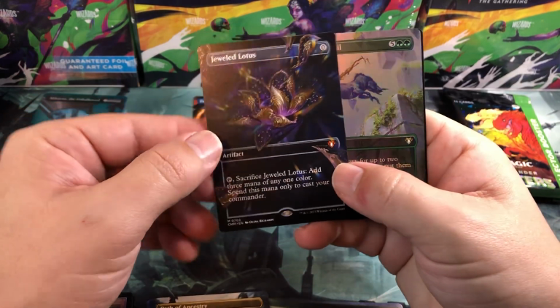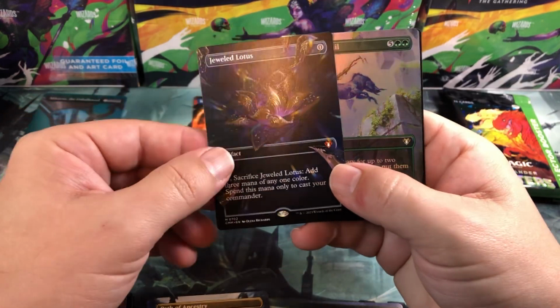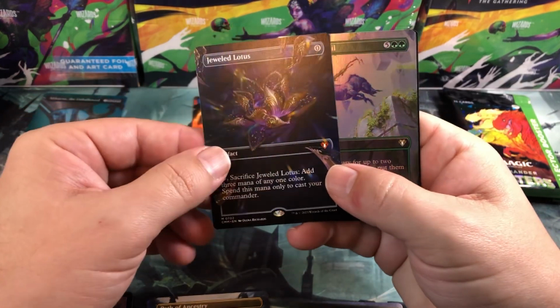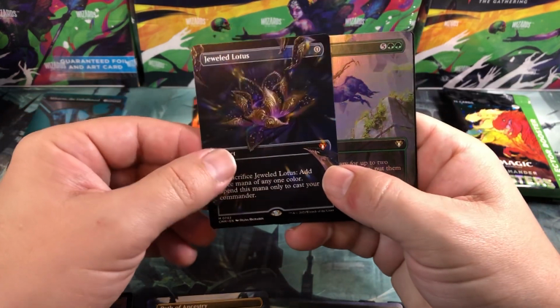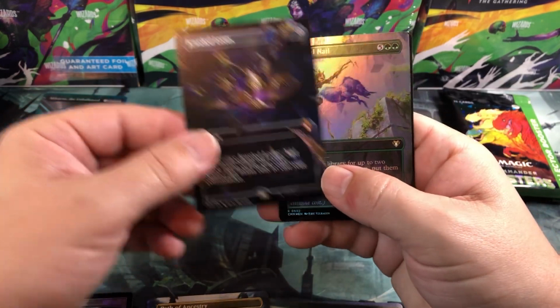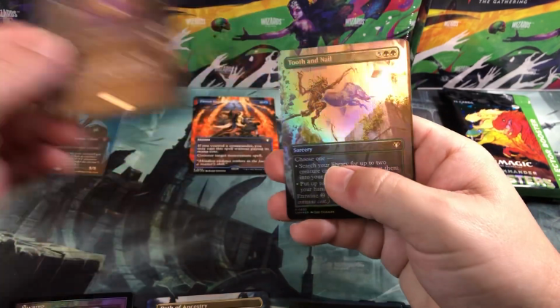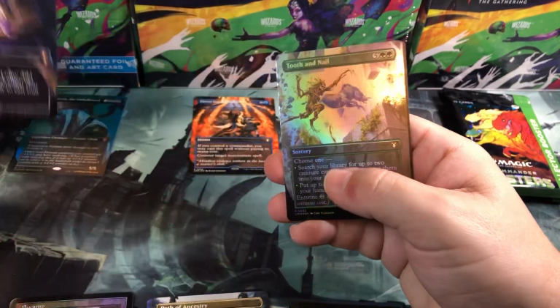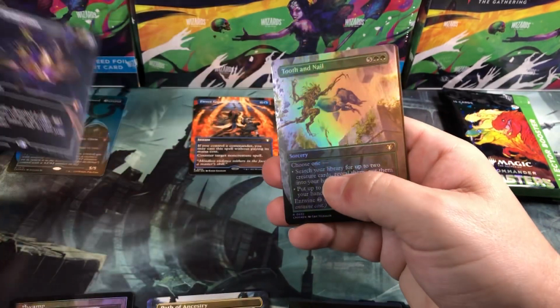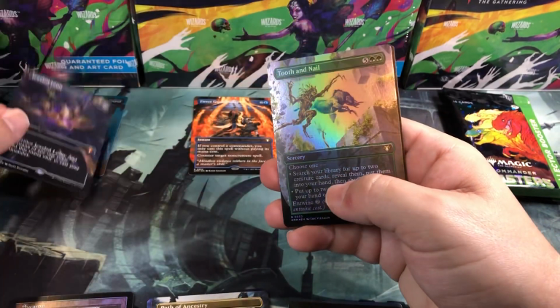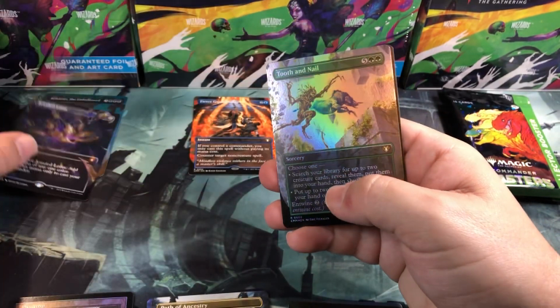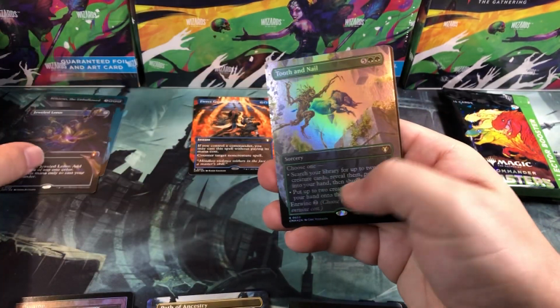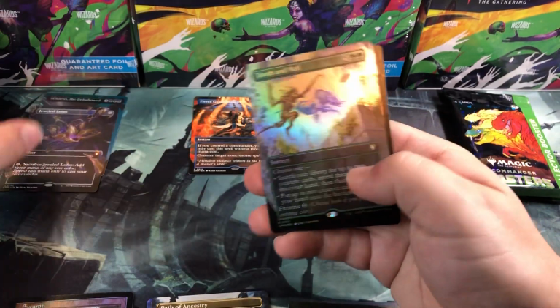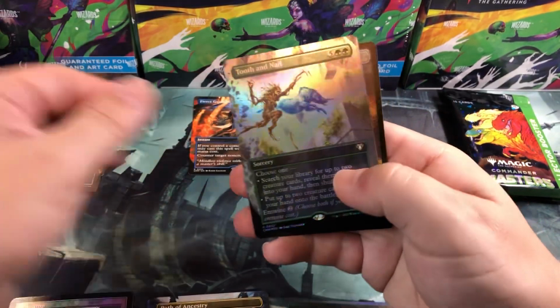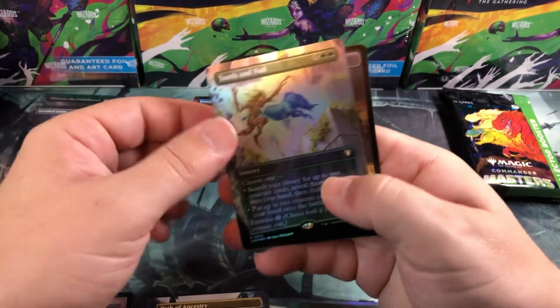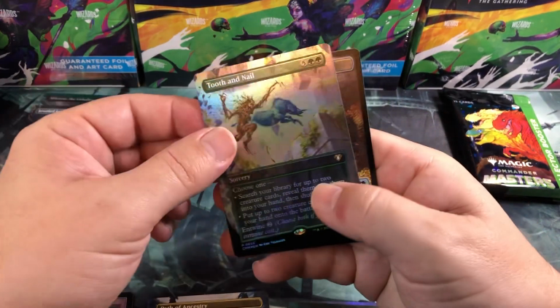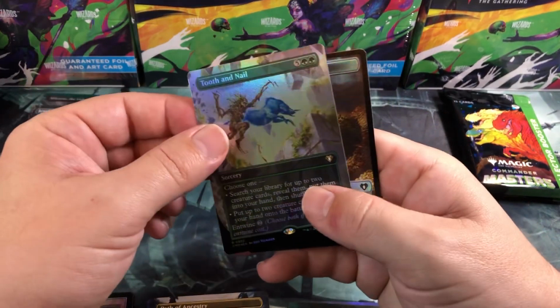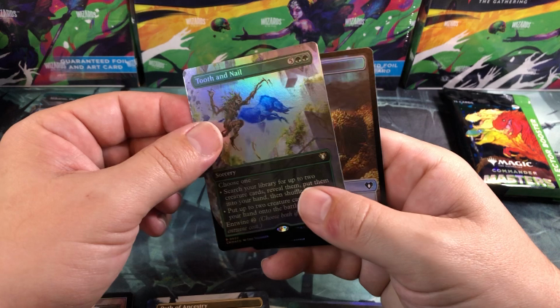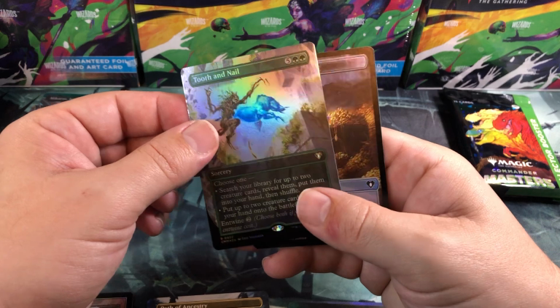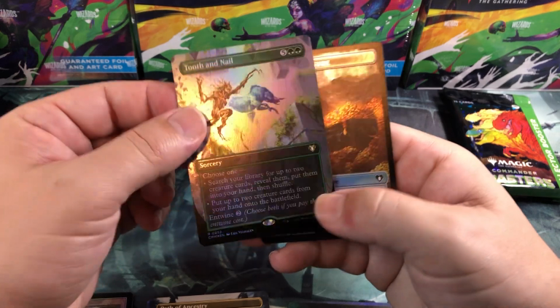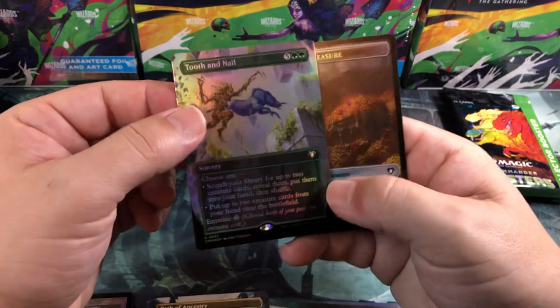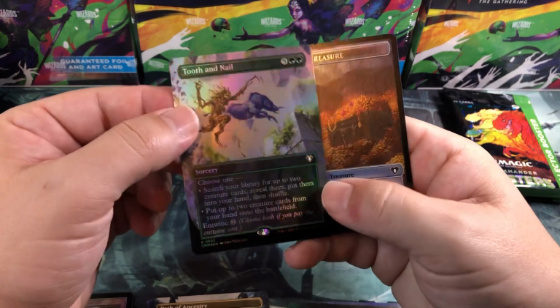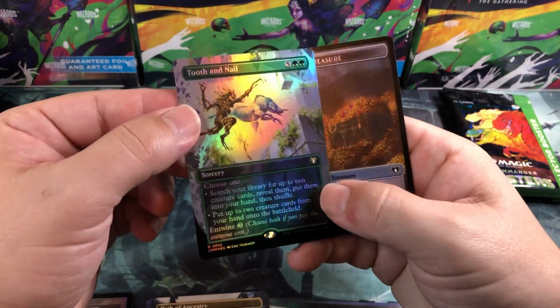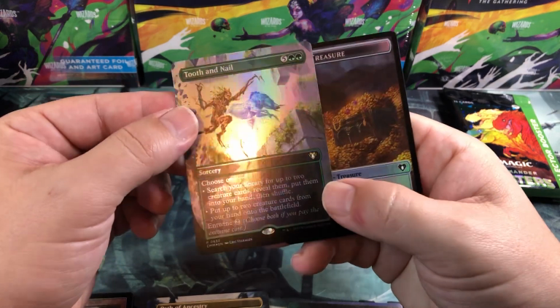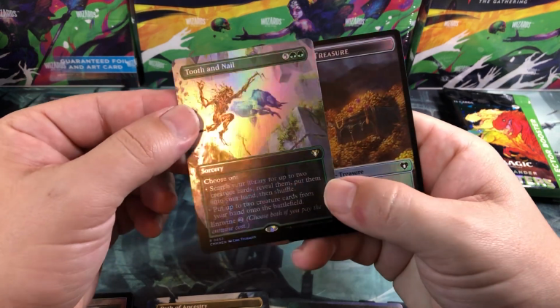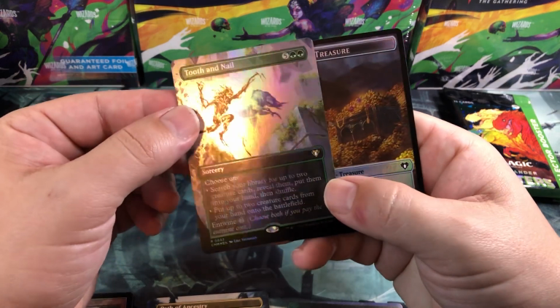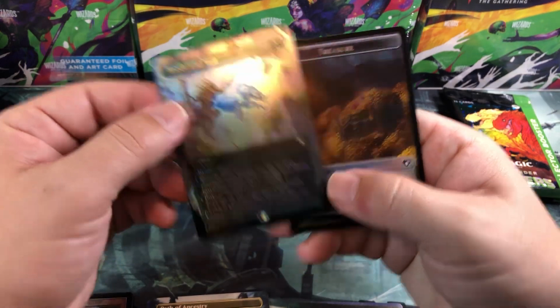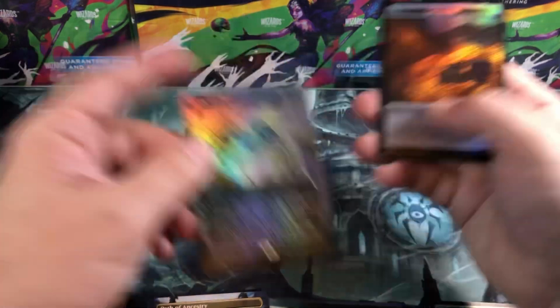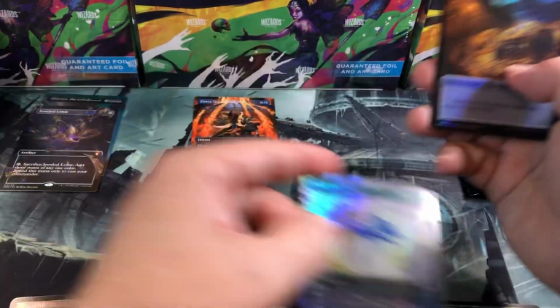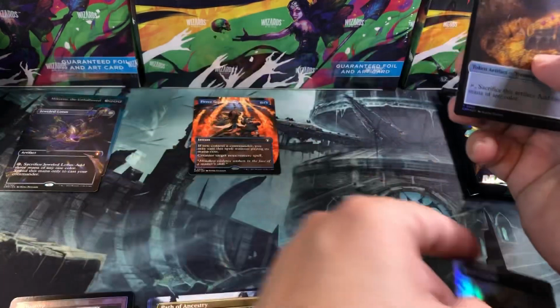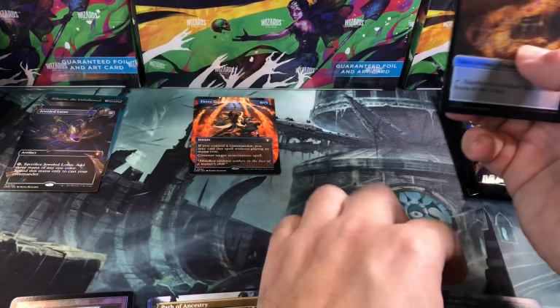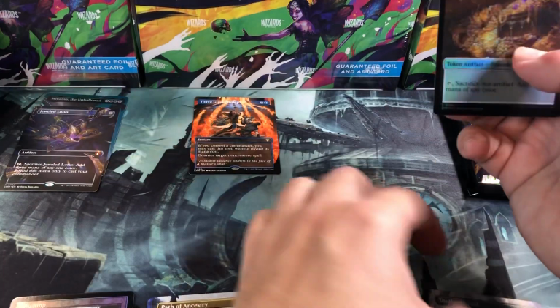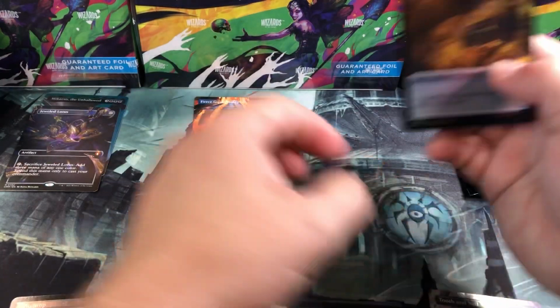Calamity of the Titans — hey, another Jeweled Lotus! Not the big fancy textured one, but we got a Jeweled Lotus, which is a great mythic to pull. And Tooth and Nail — fun card, love that card back in the day.